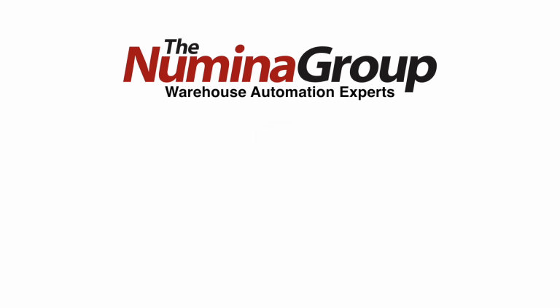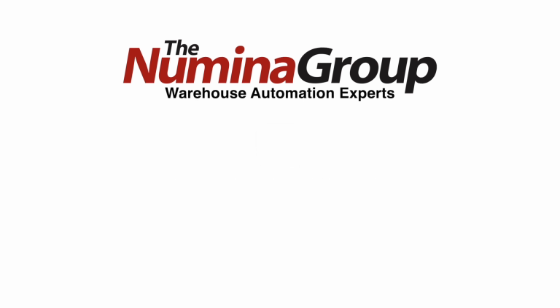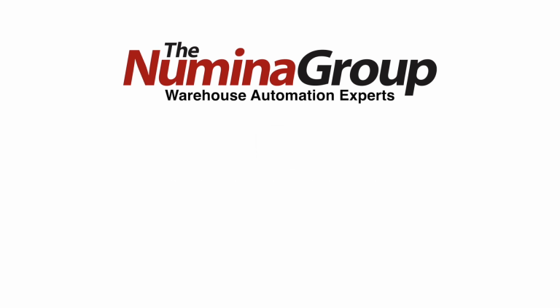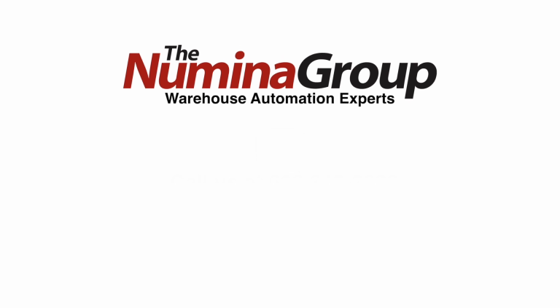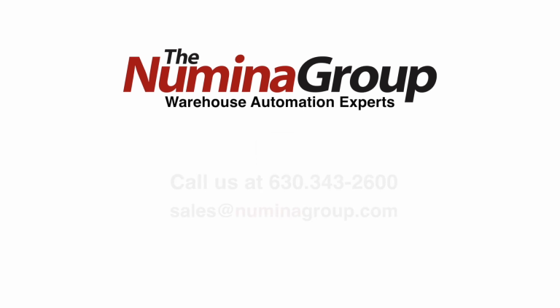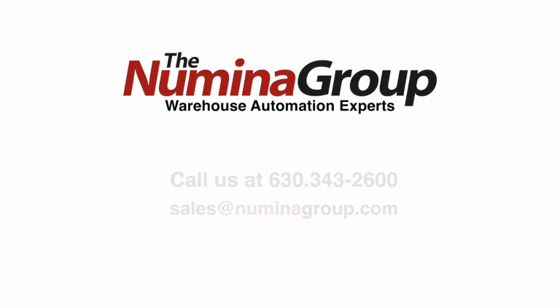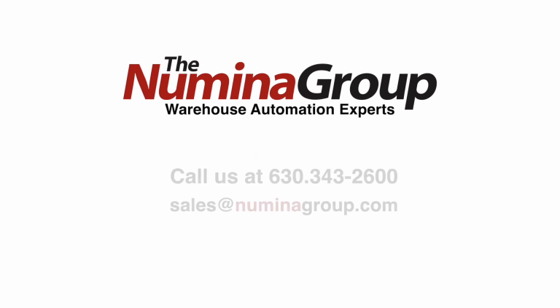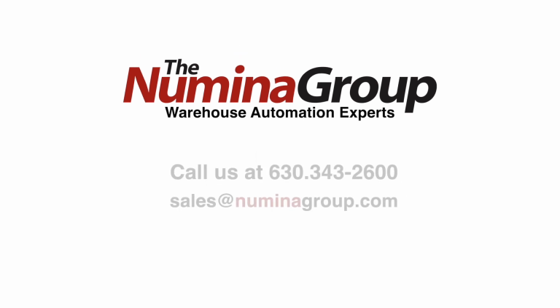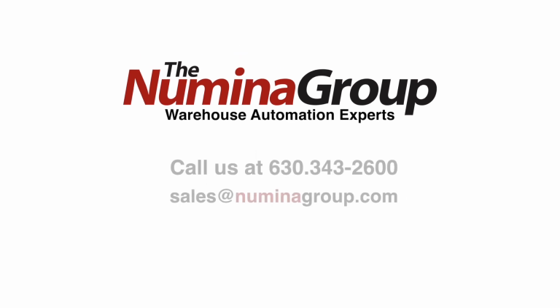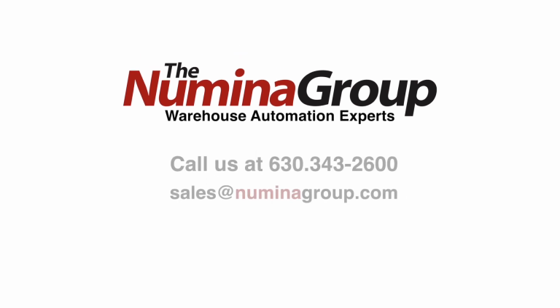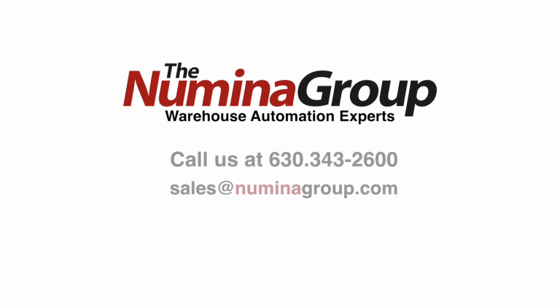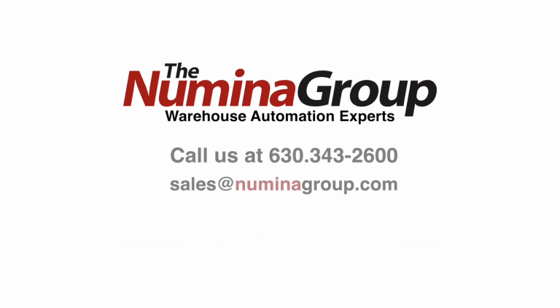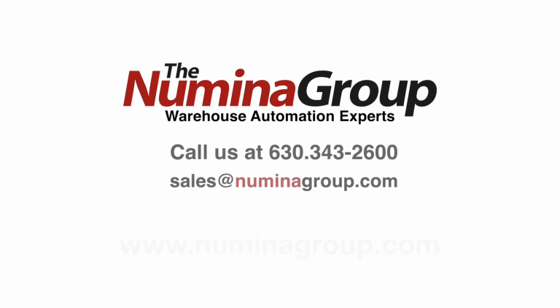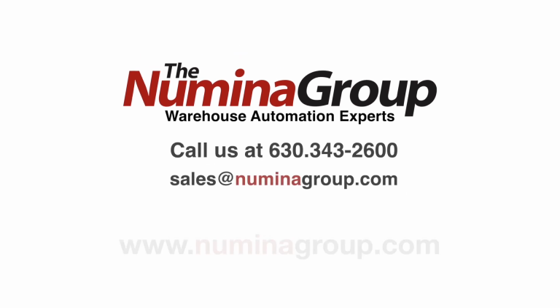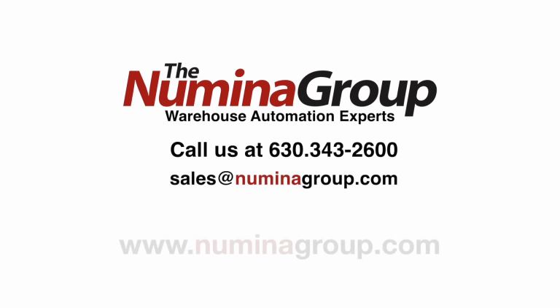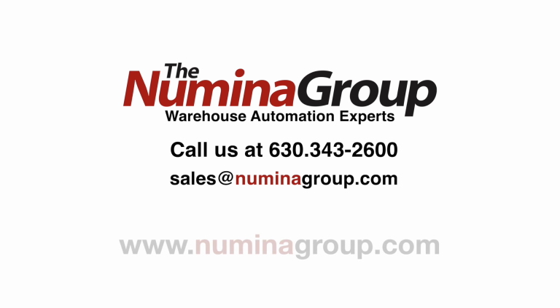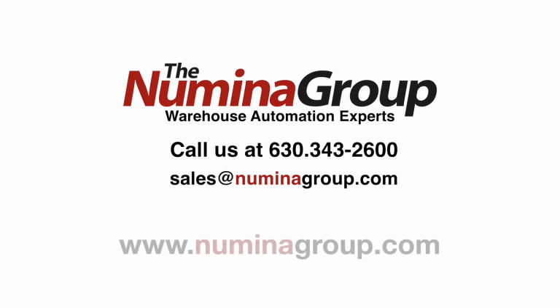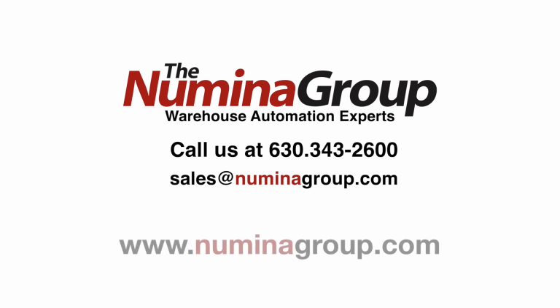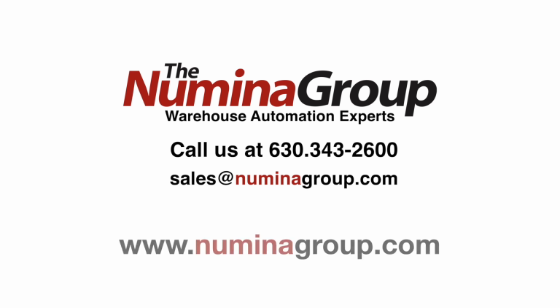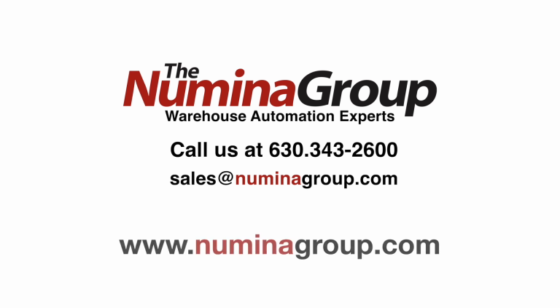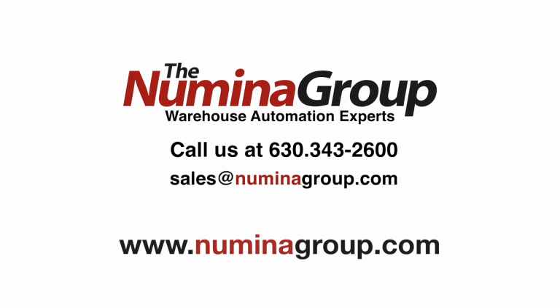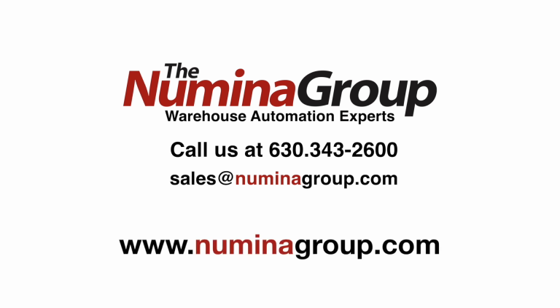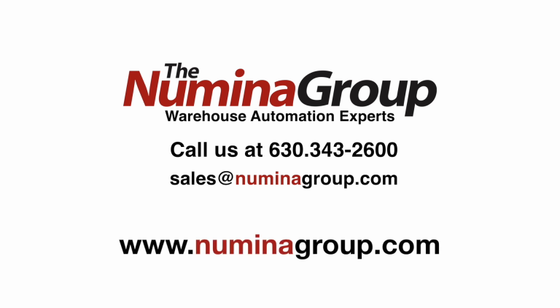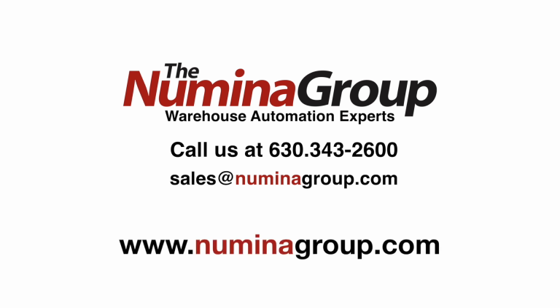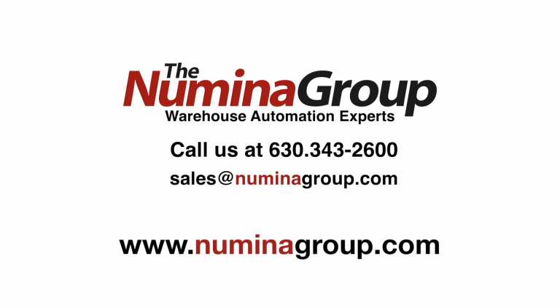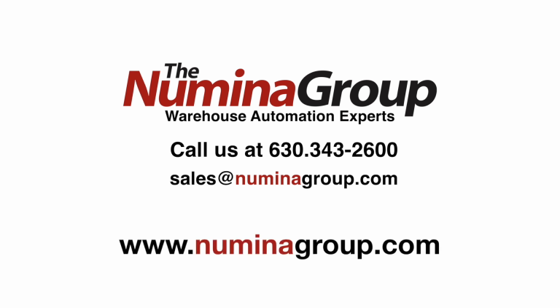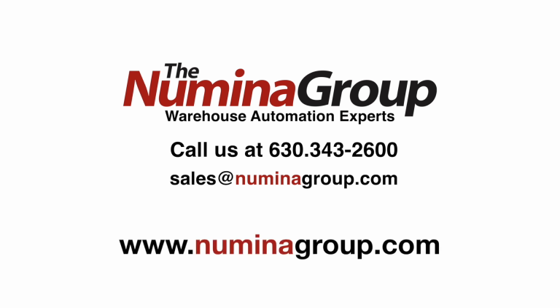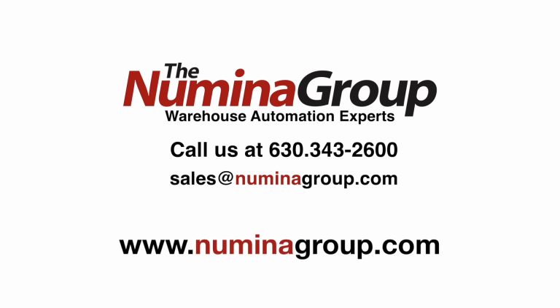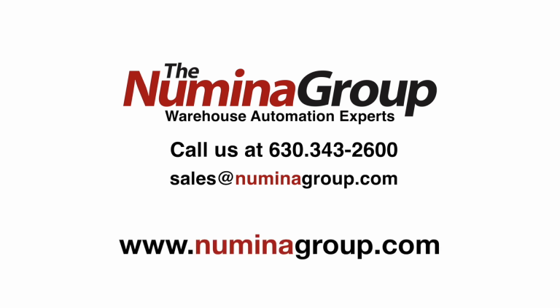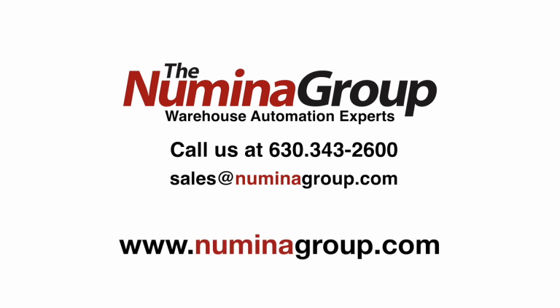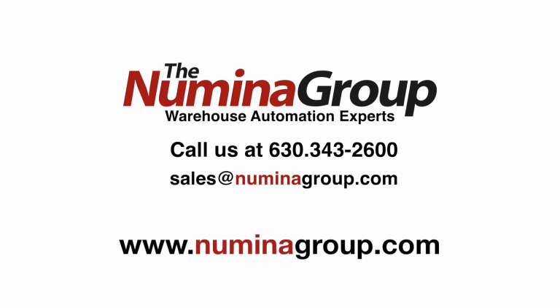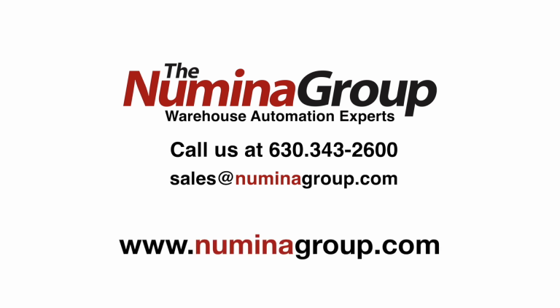Contact the Noumena Group today to learn how we can streamline your distribution center.